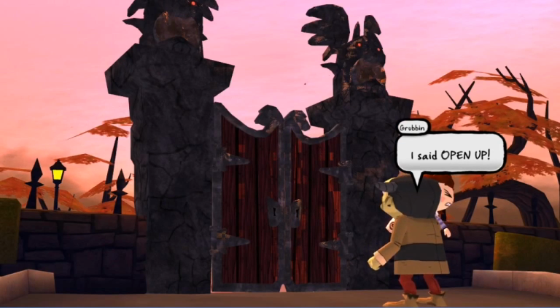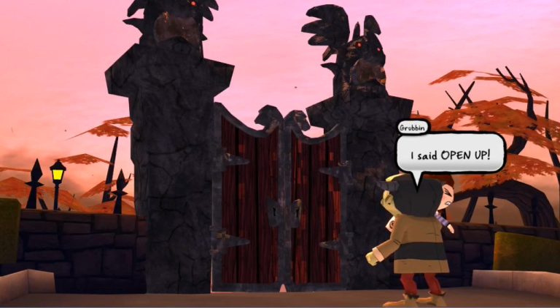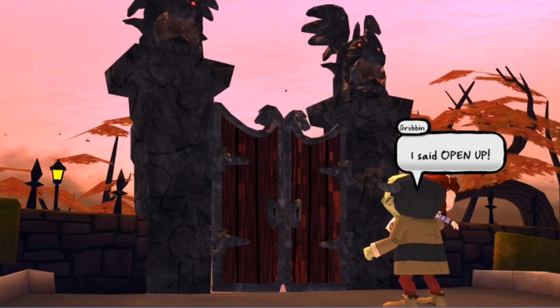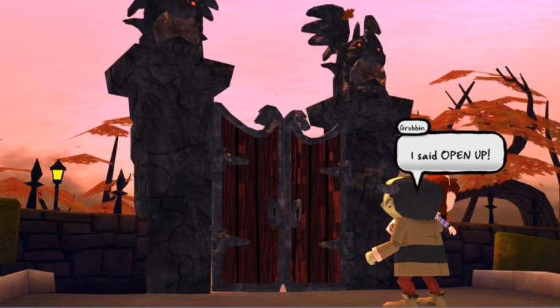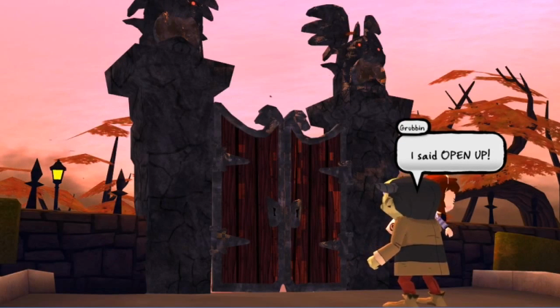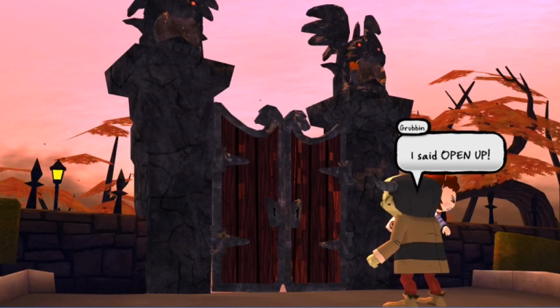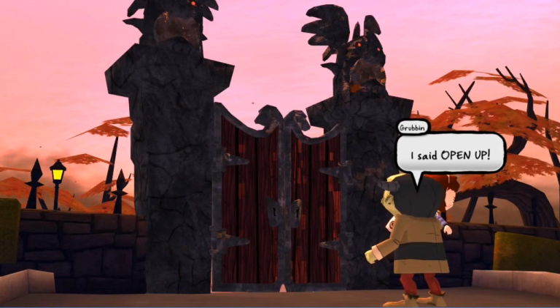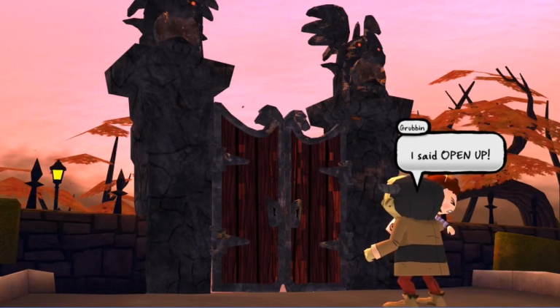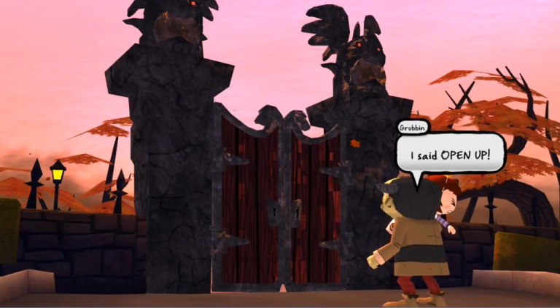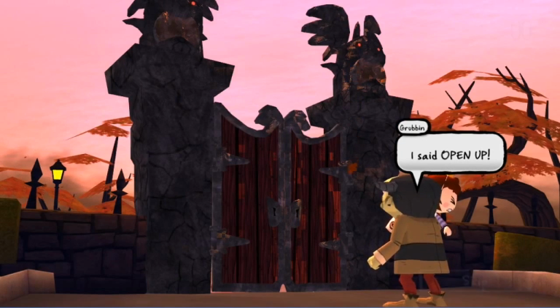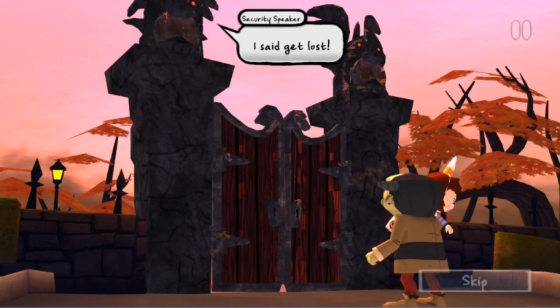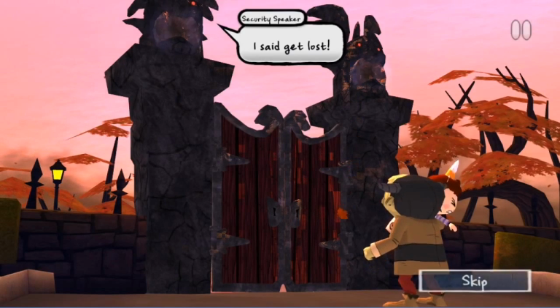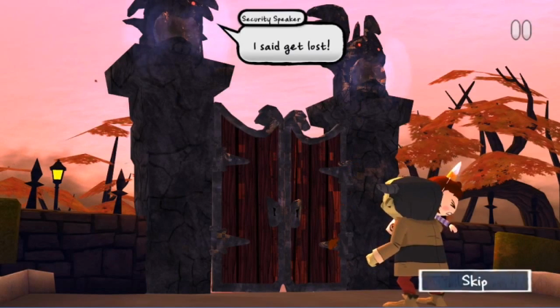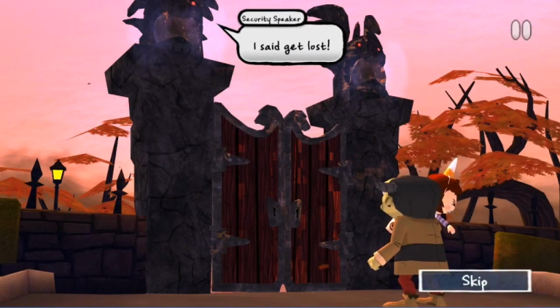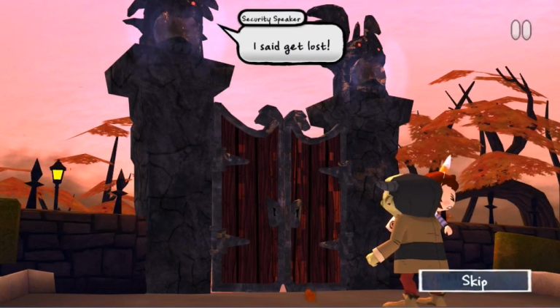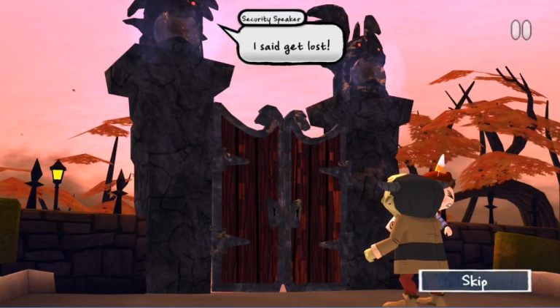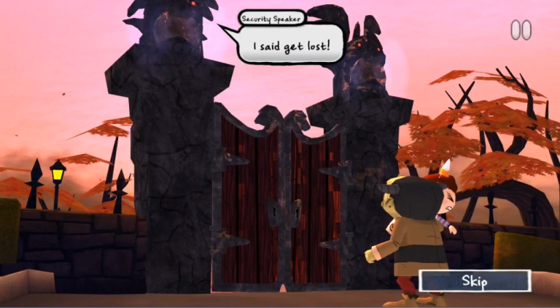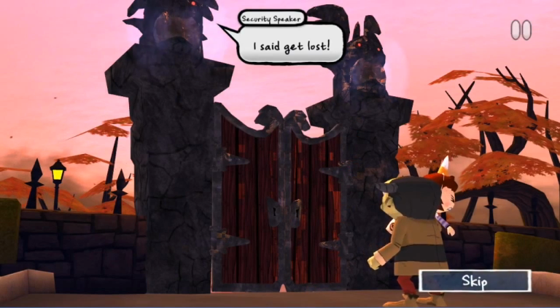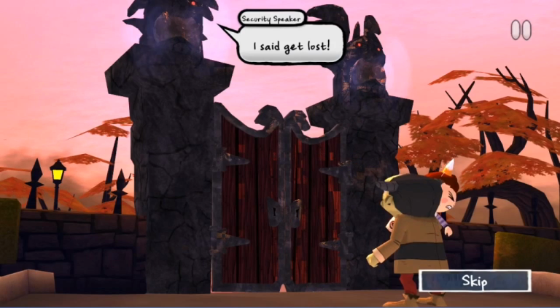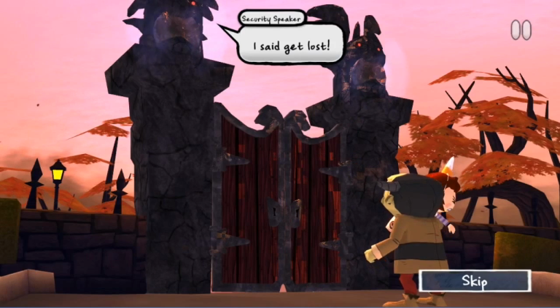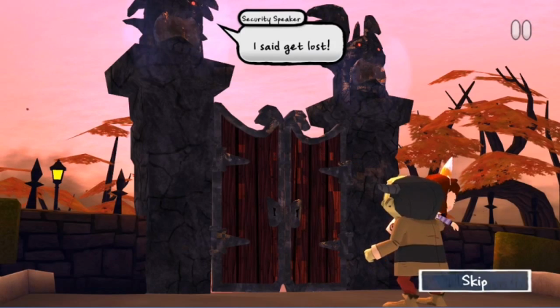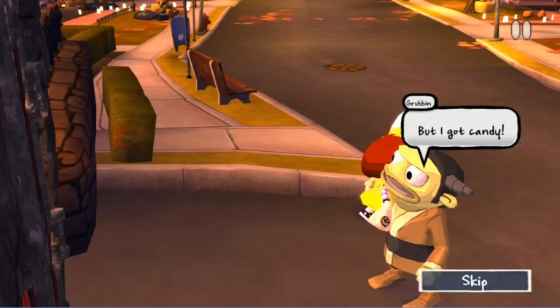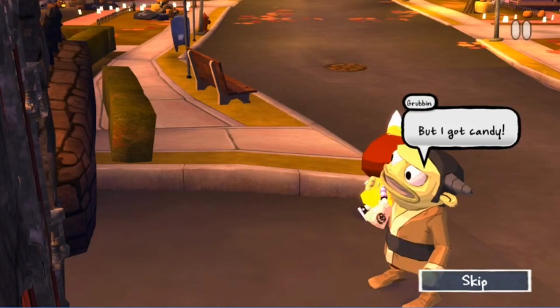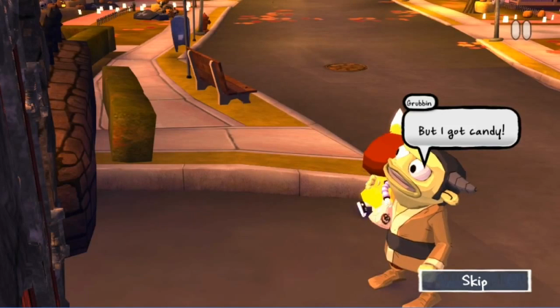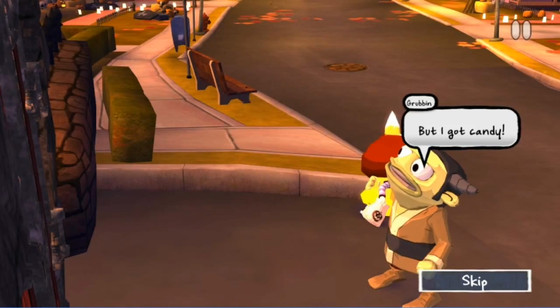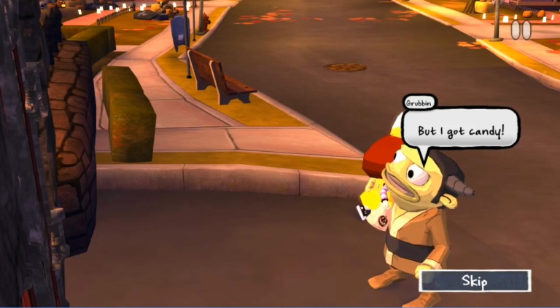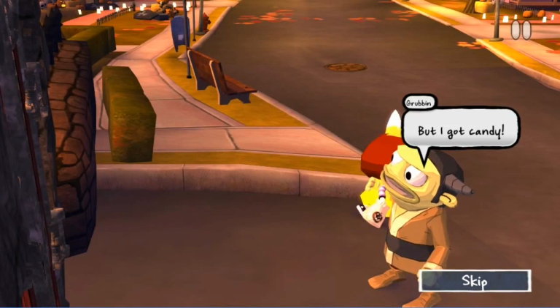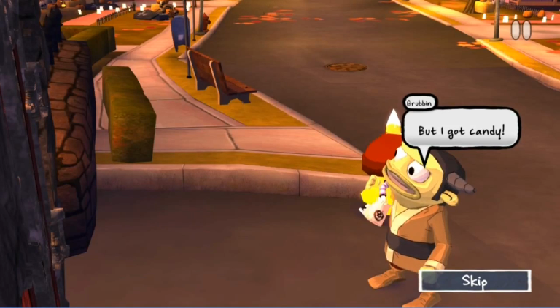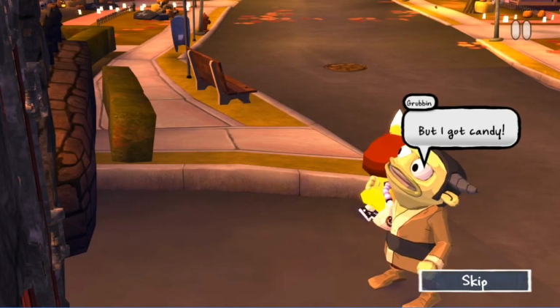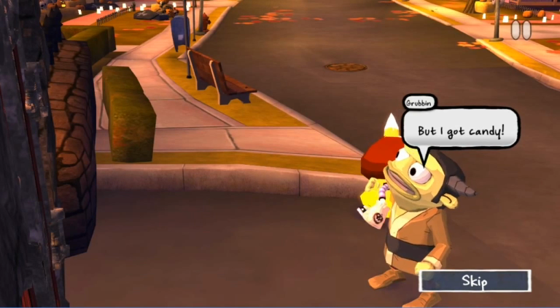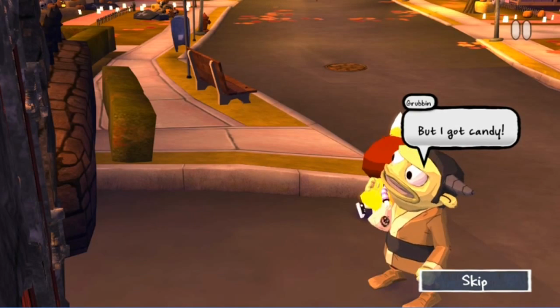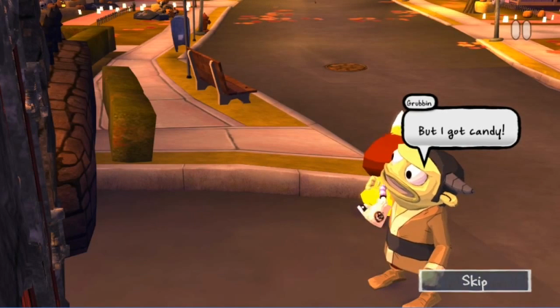Players of all ages will be drawn to Costume Quest's perfect depiction of Halloween fun. However, it's the fluid exploration and rock-paper-scissors style combat that will draw them in for the duration.